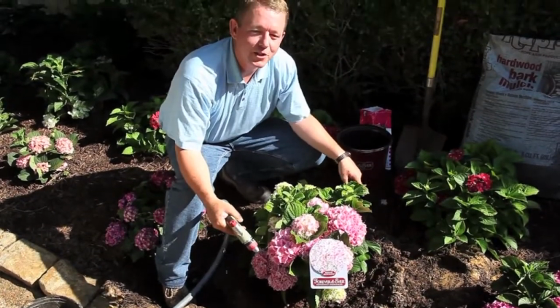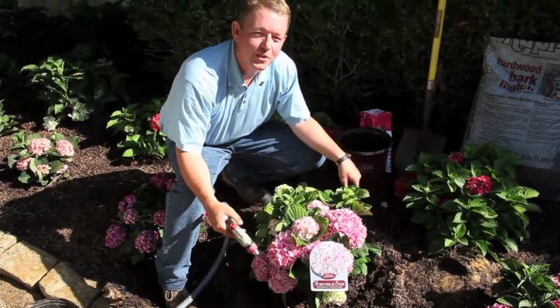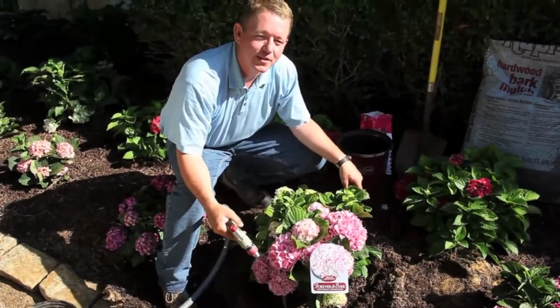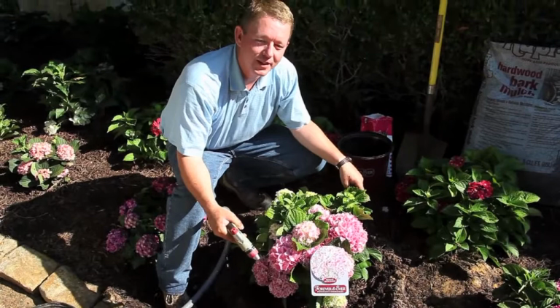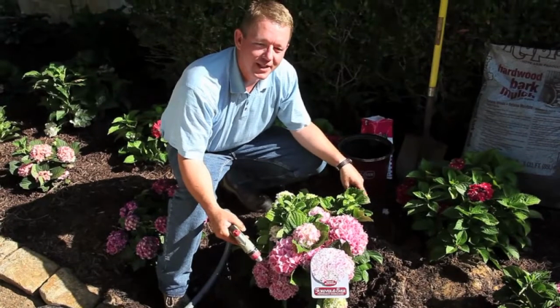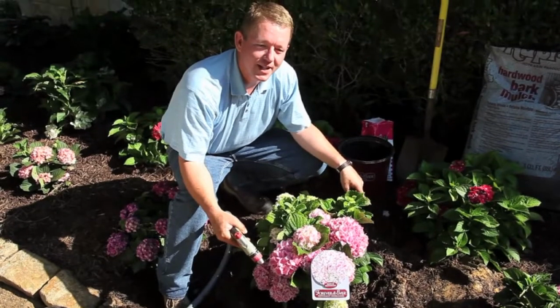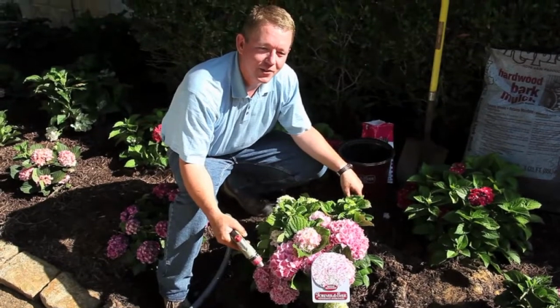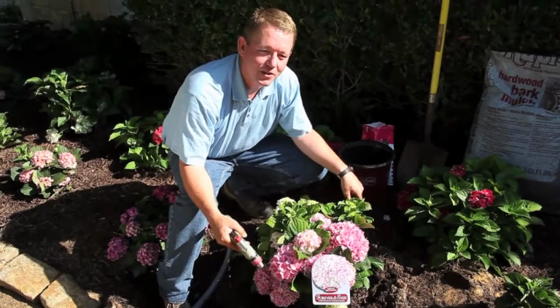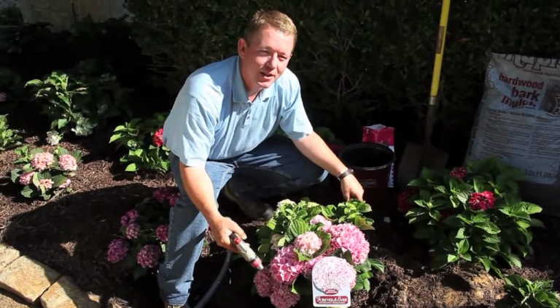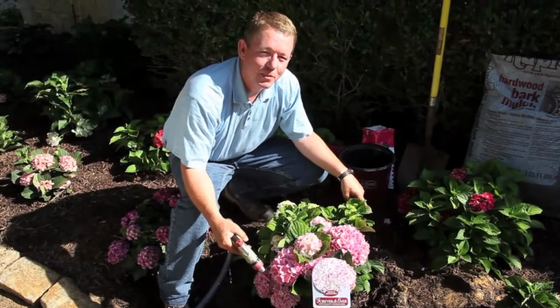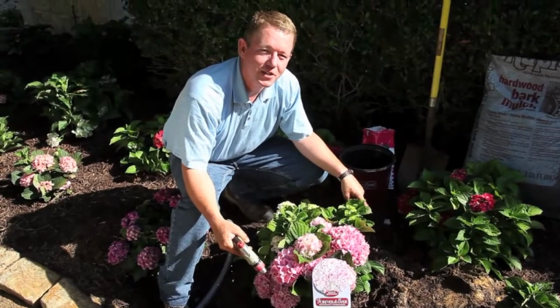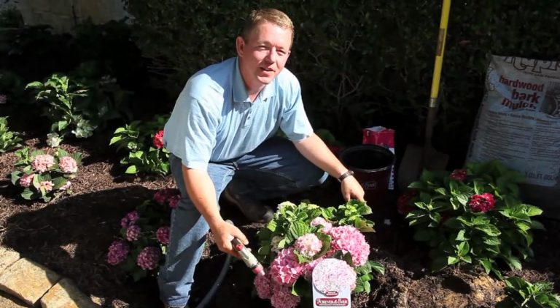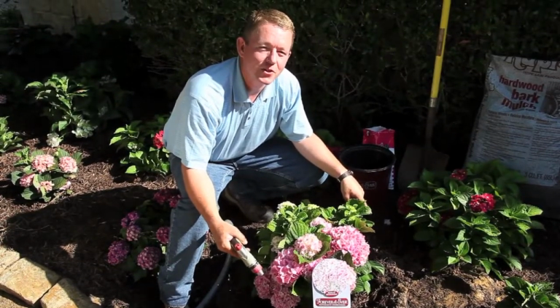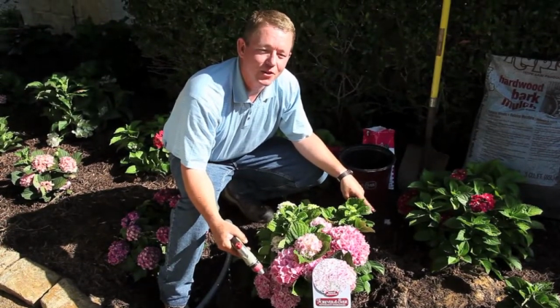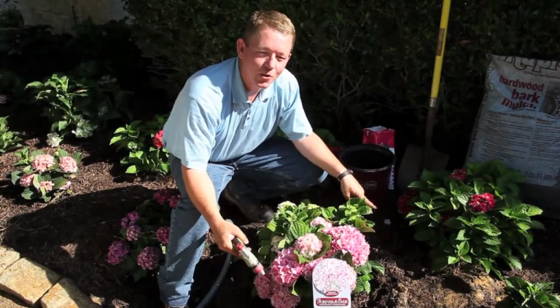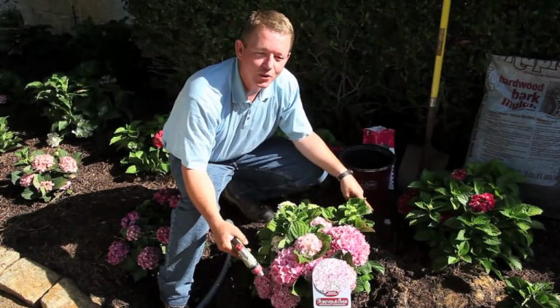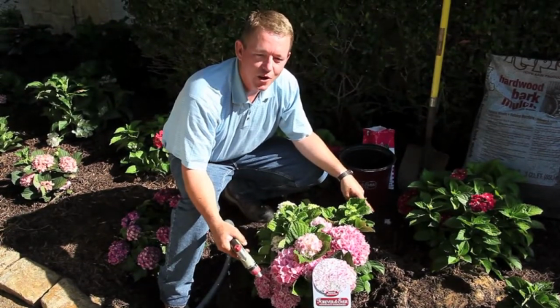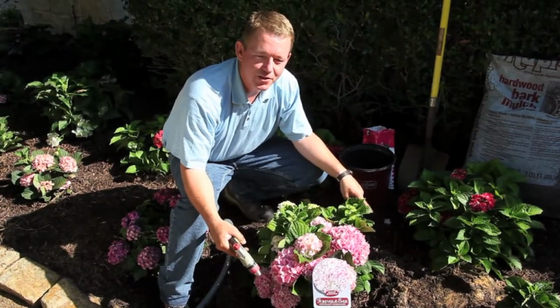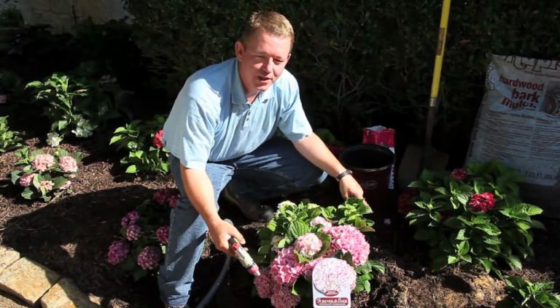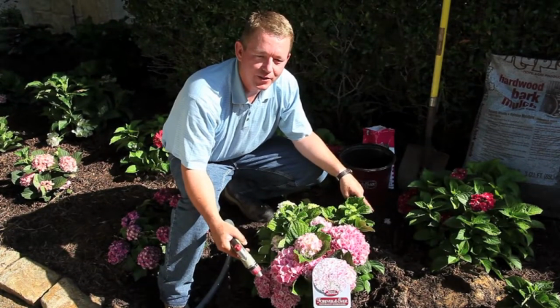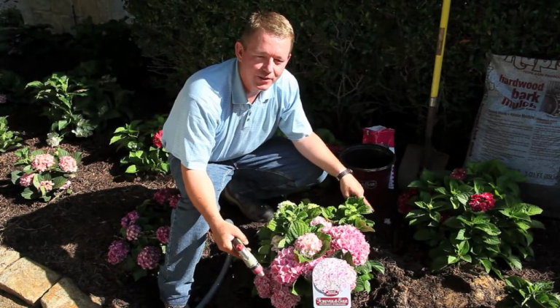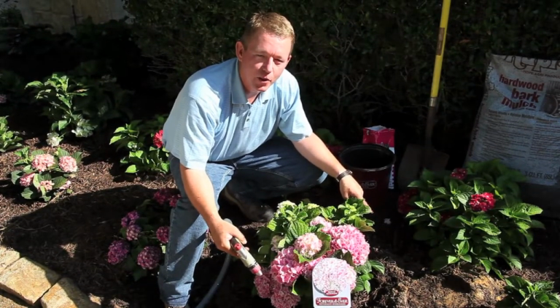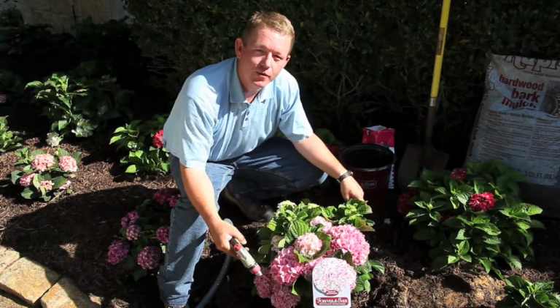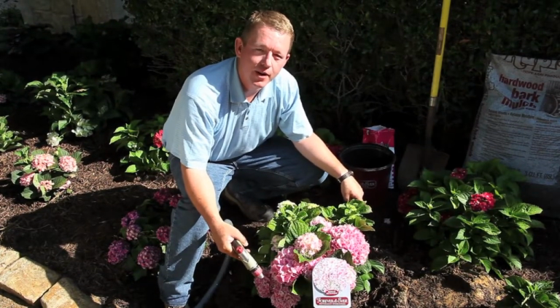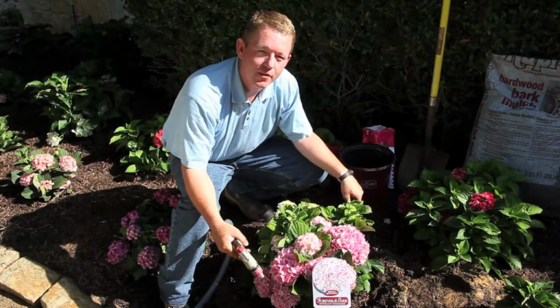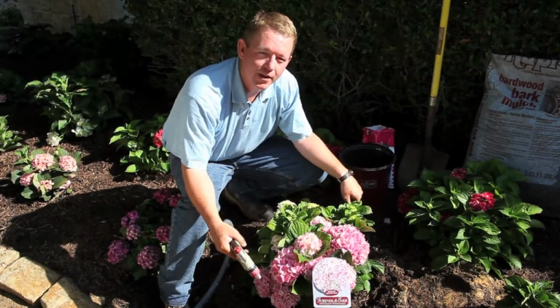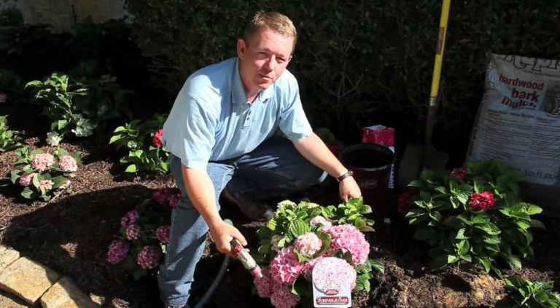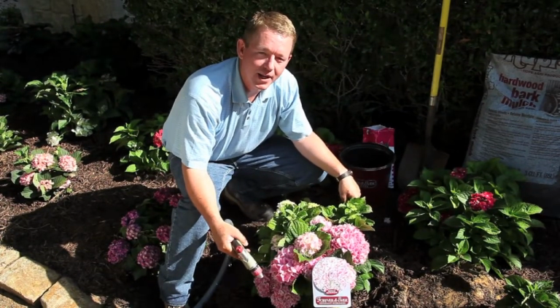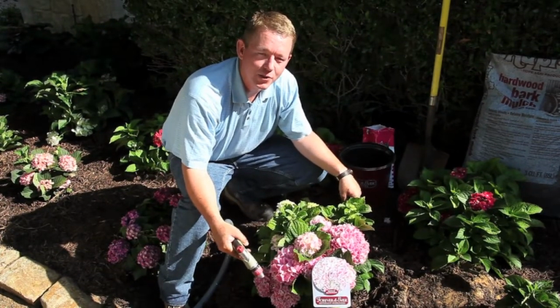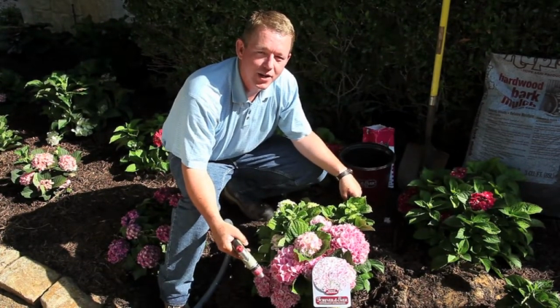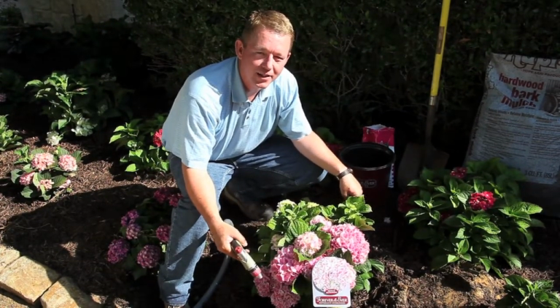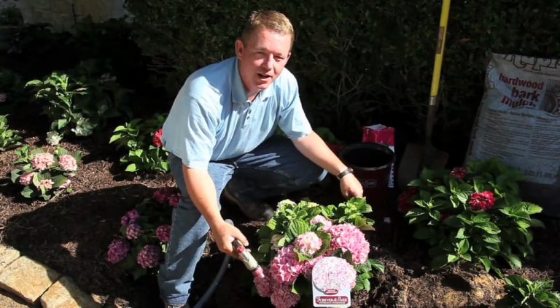For more information, tips, and location-specific details, please visit your local garden center or ForeverAndEverPlants.com.